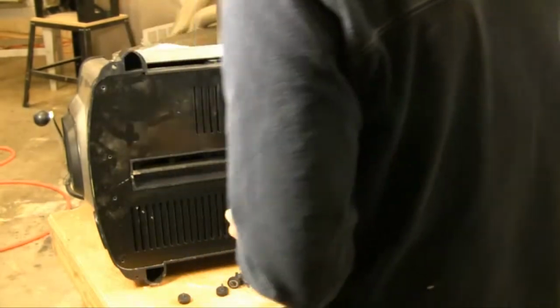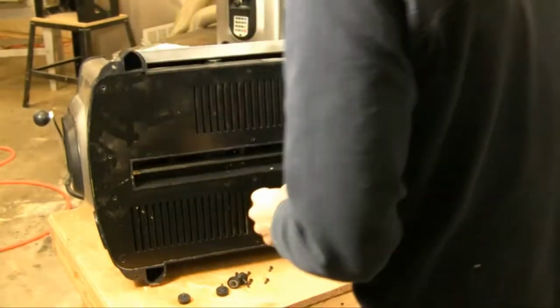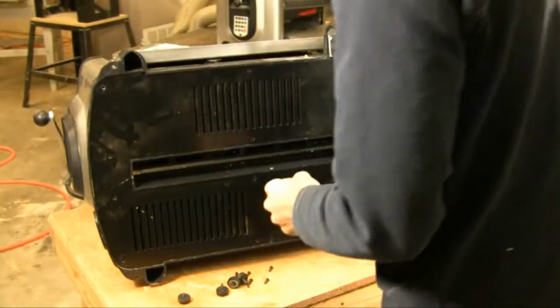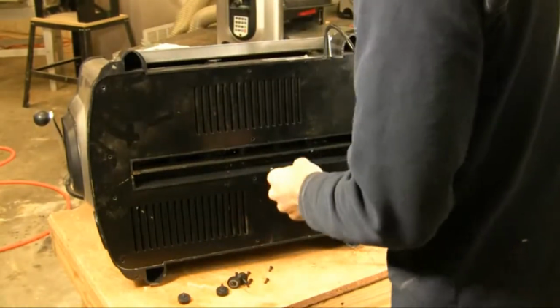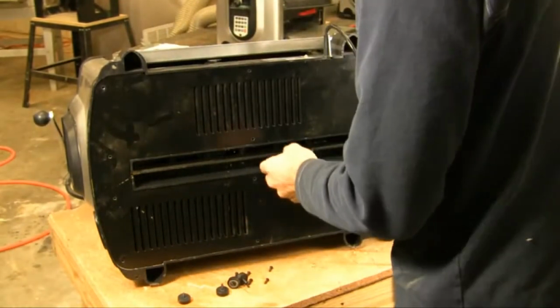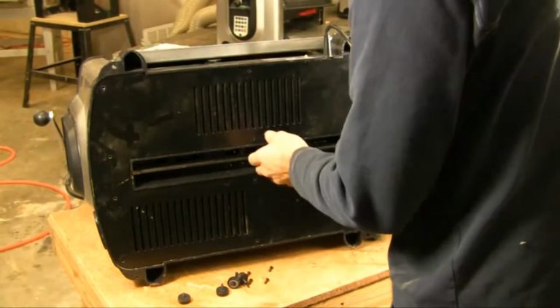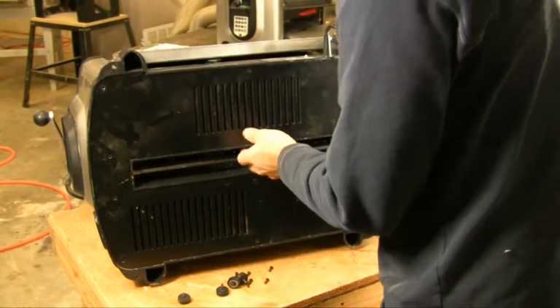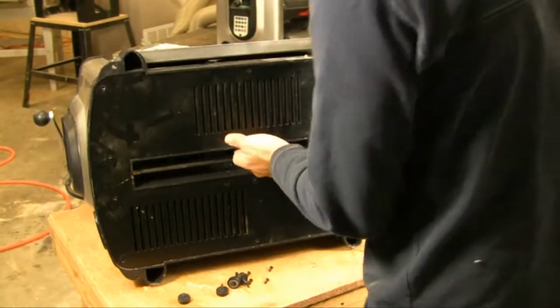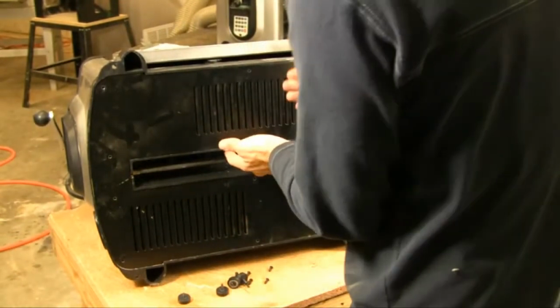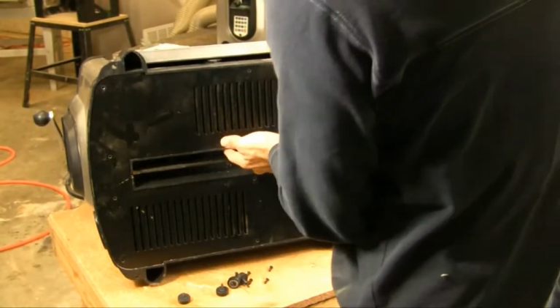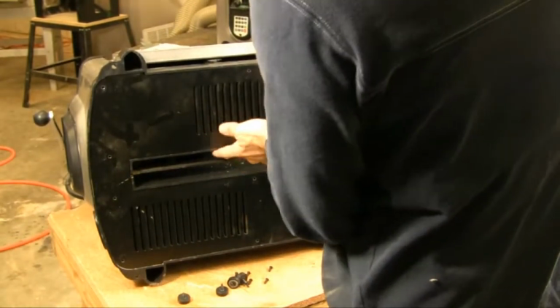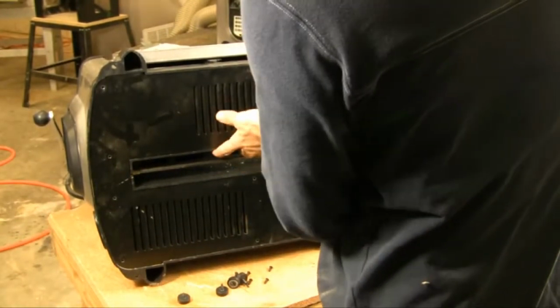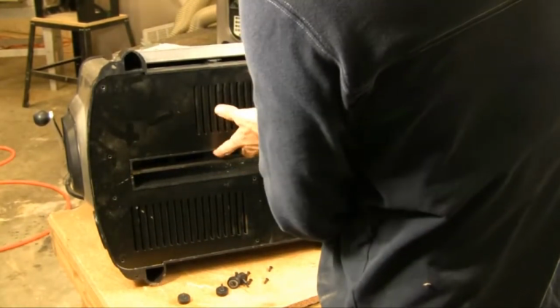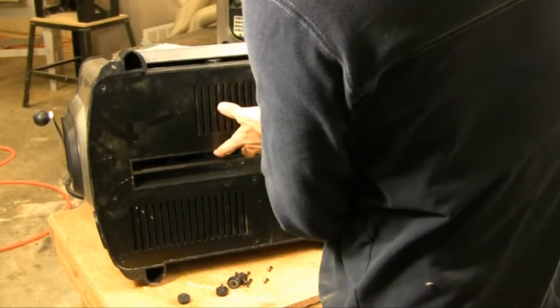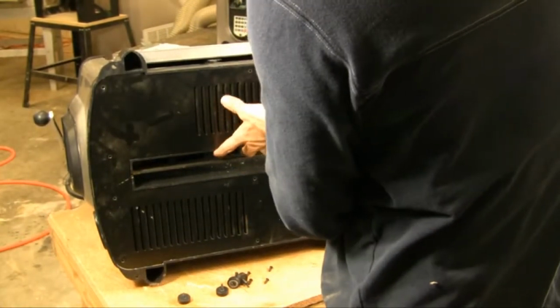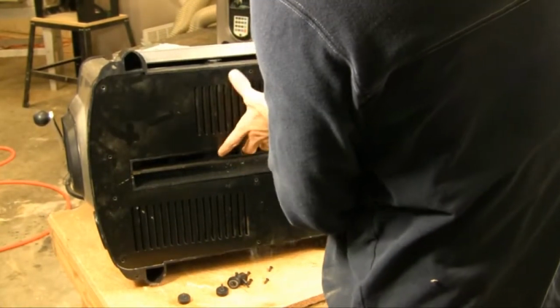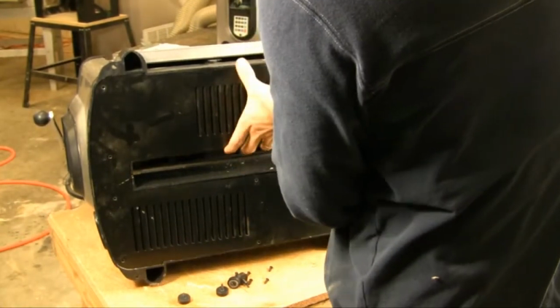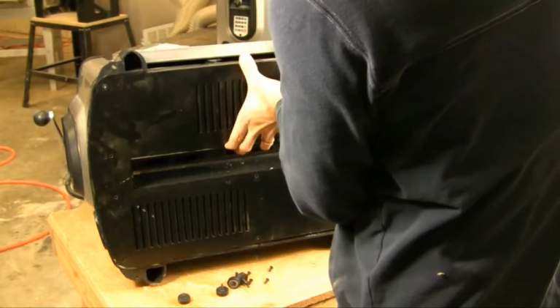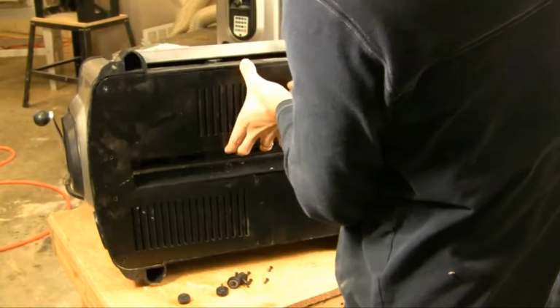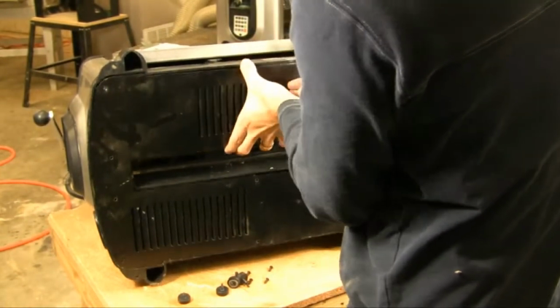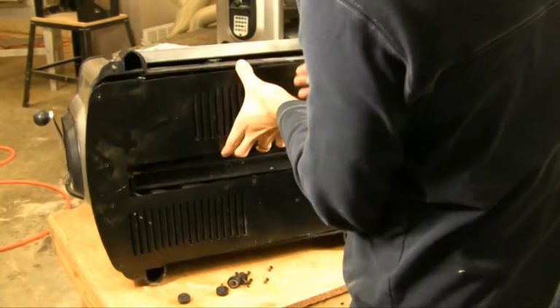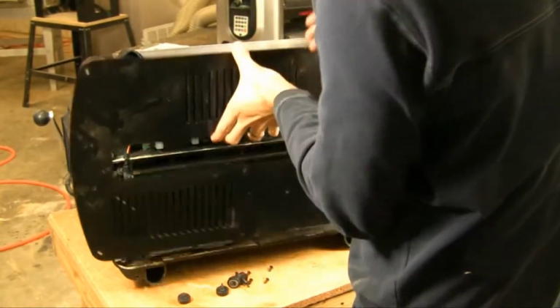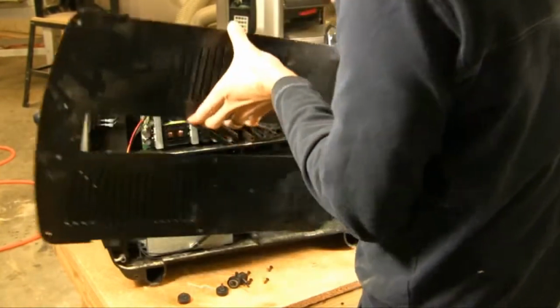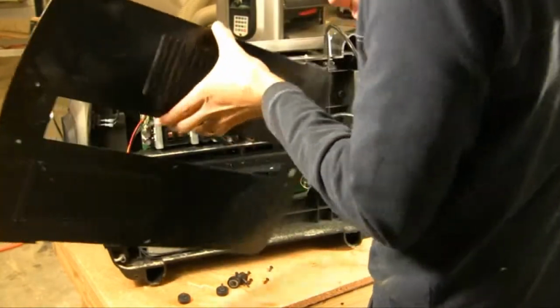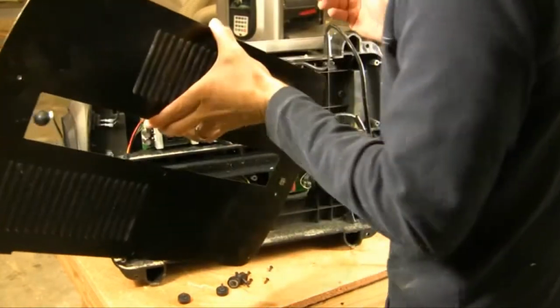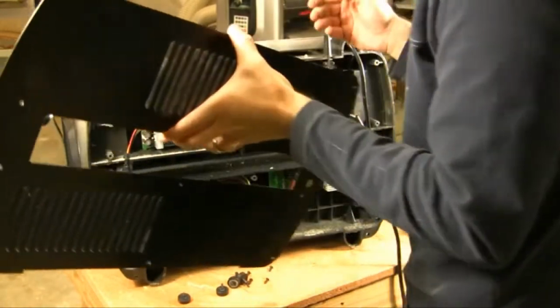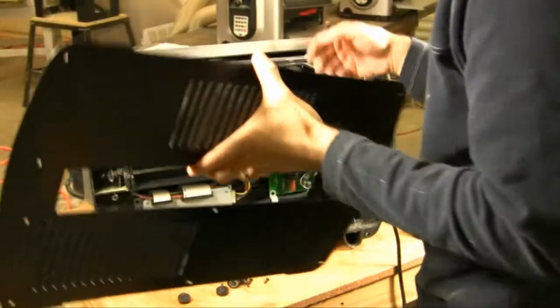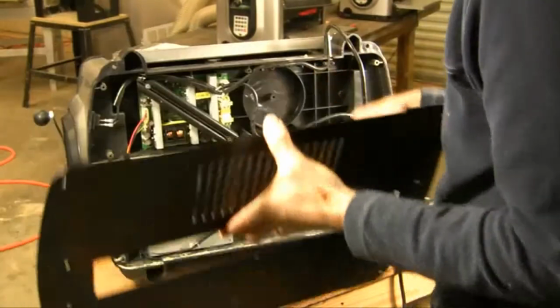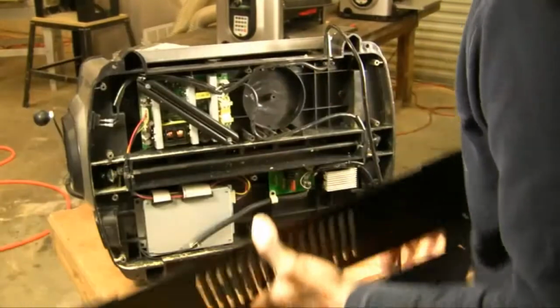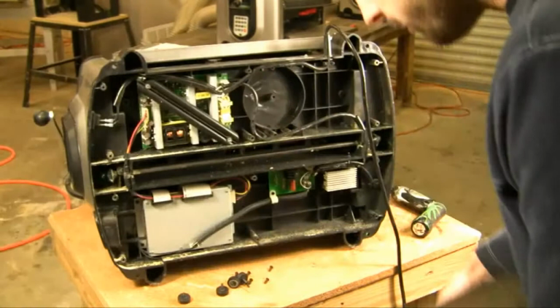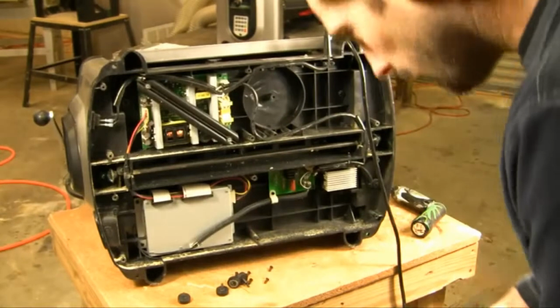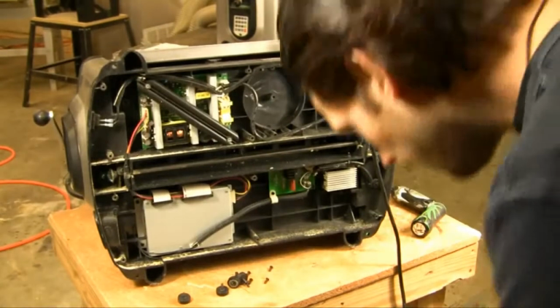Once you have the screws off, gently remove the base plate and set it aside.